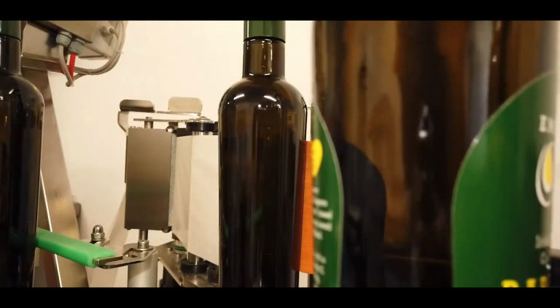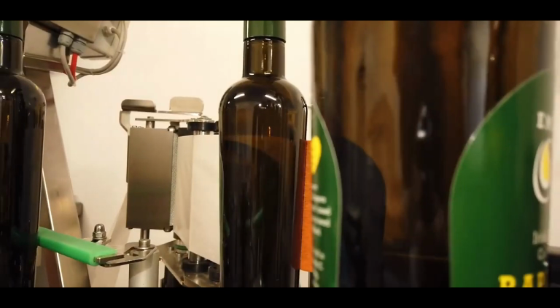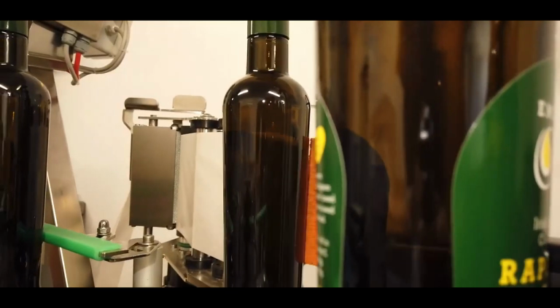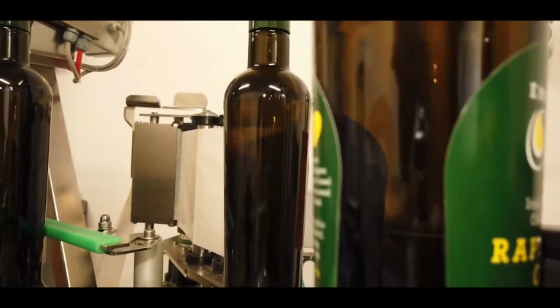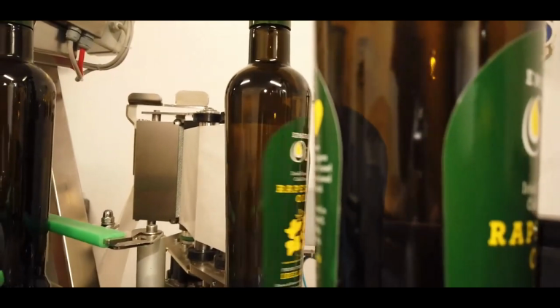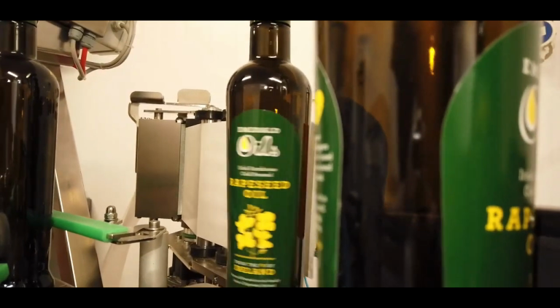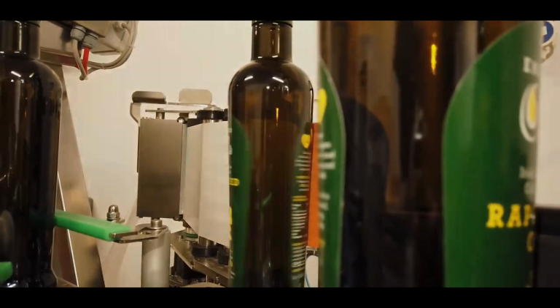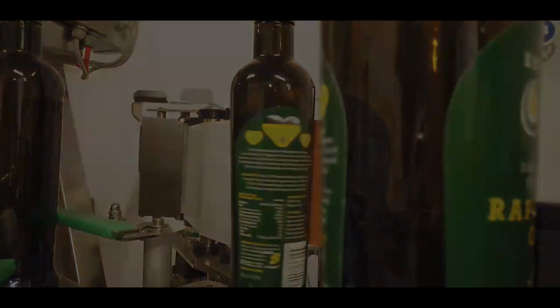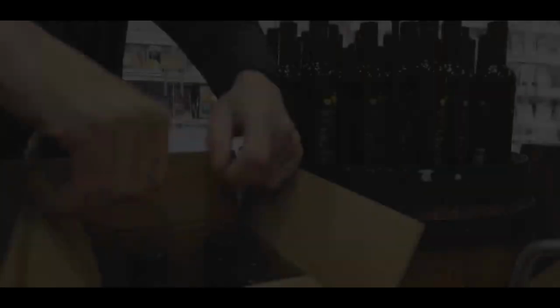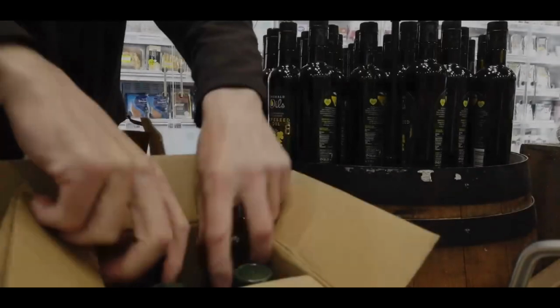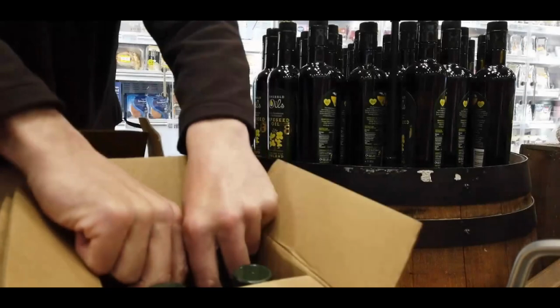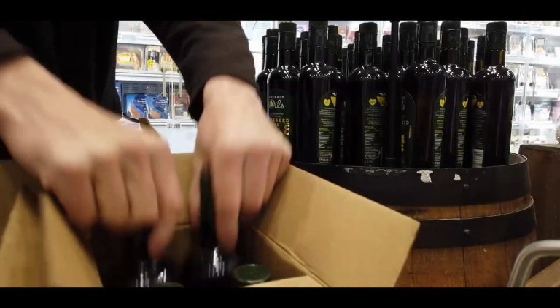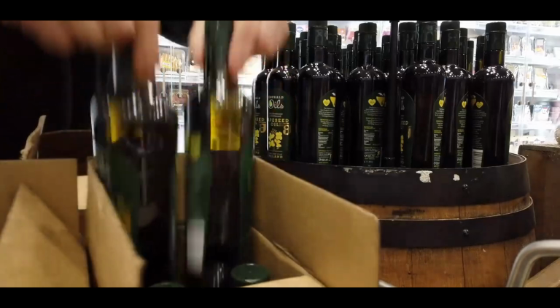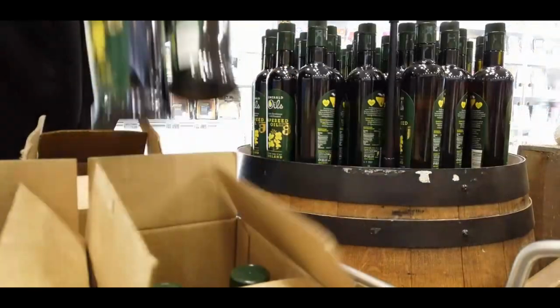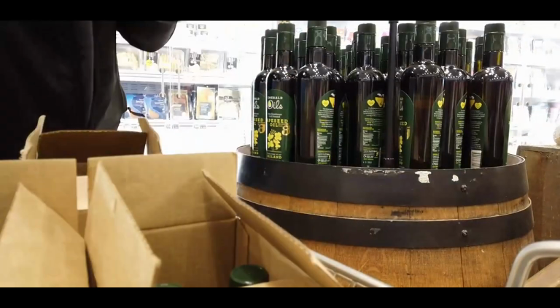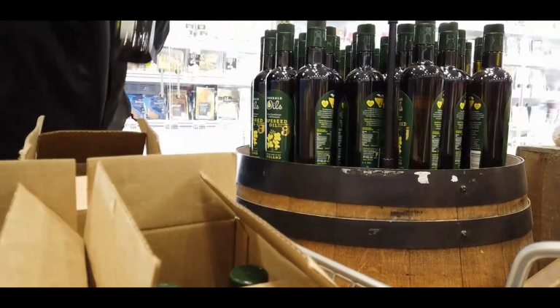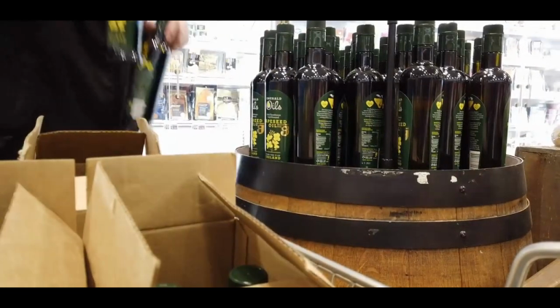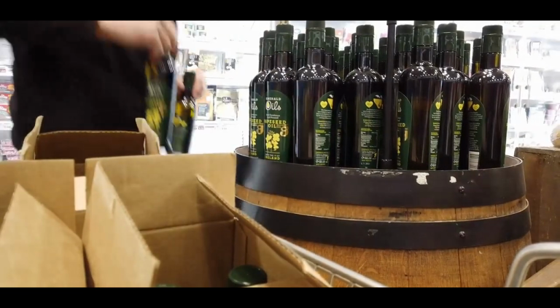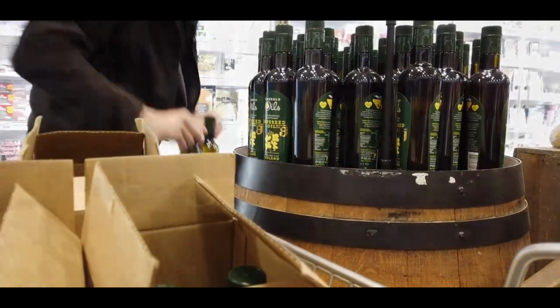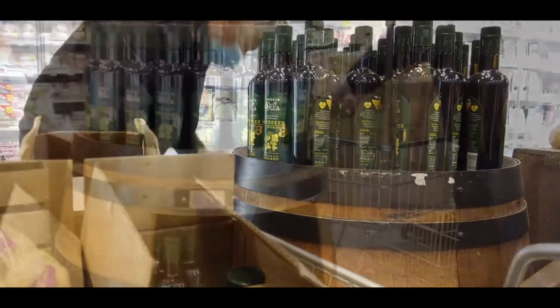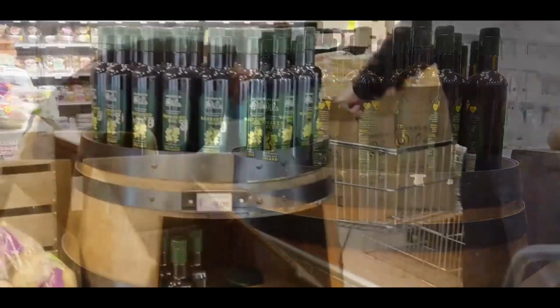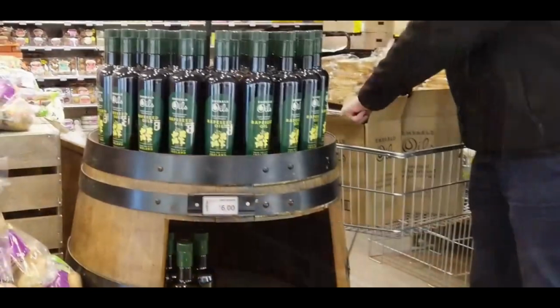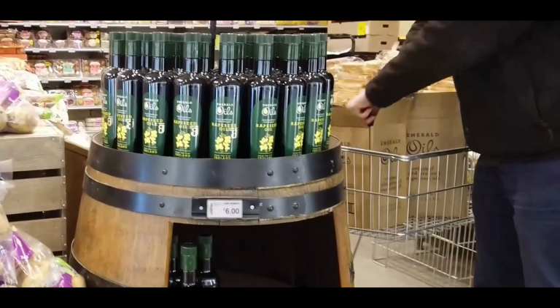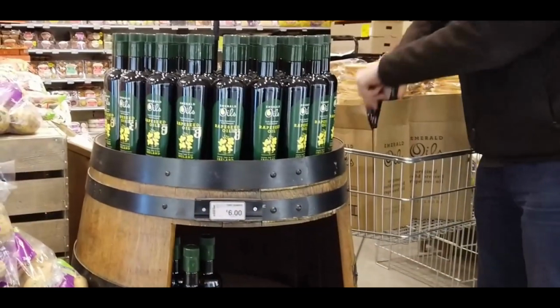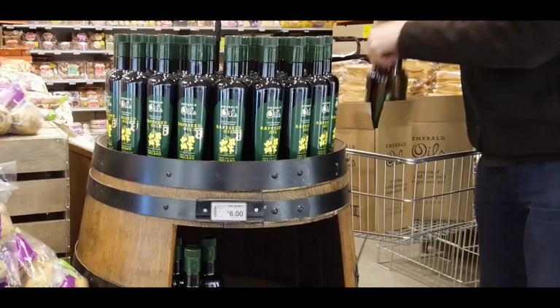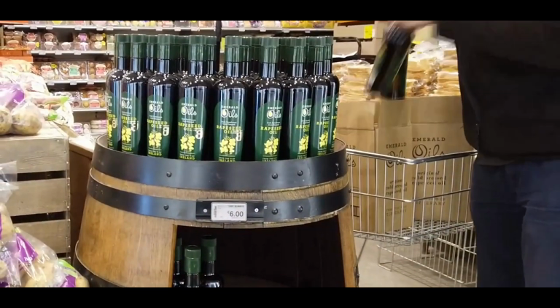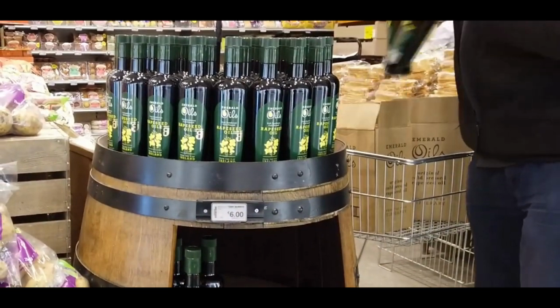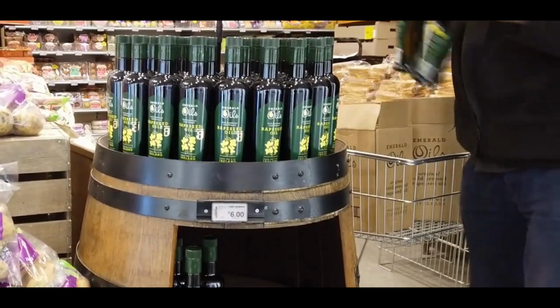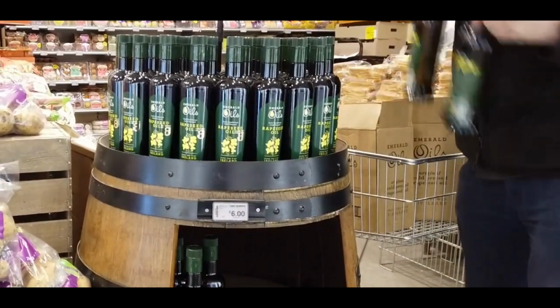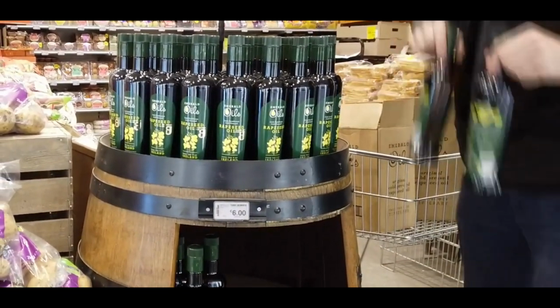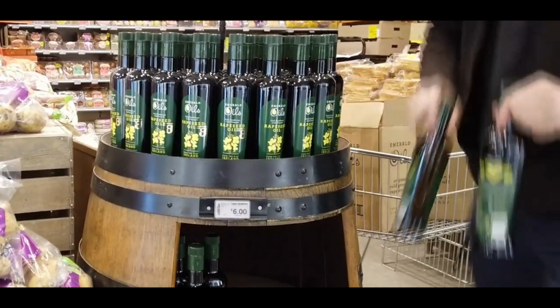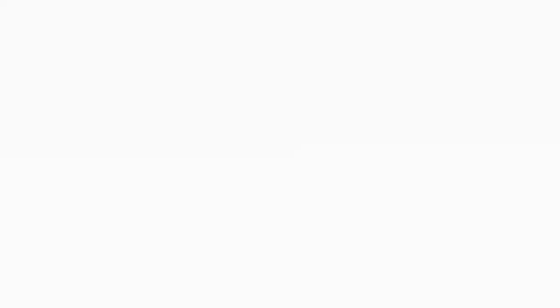We bottle, label and package on the farm. Ready for shelf.